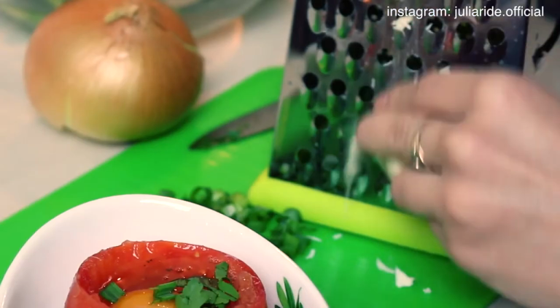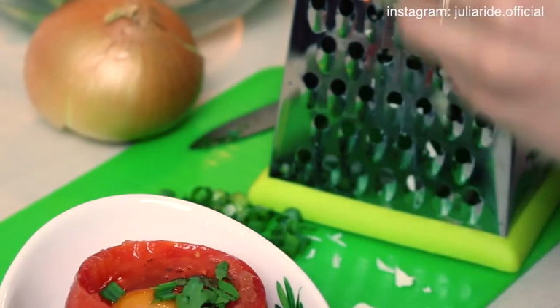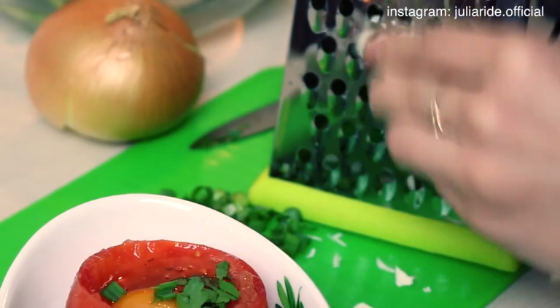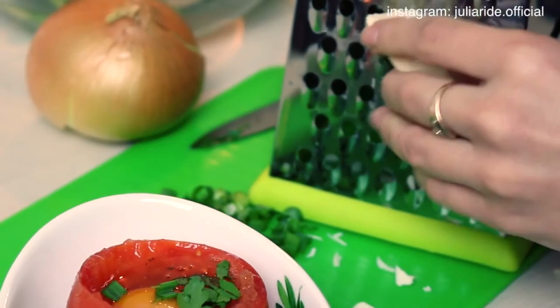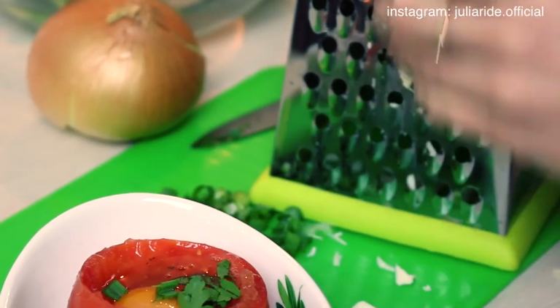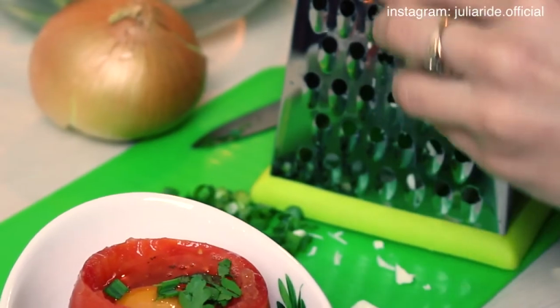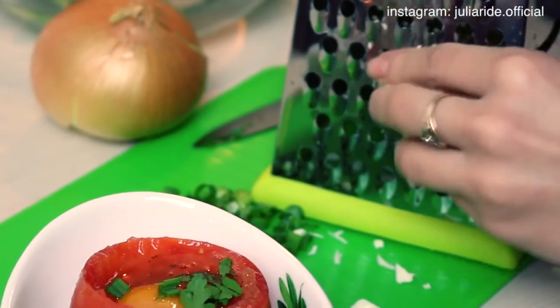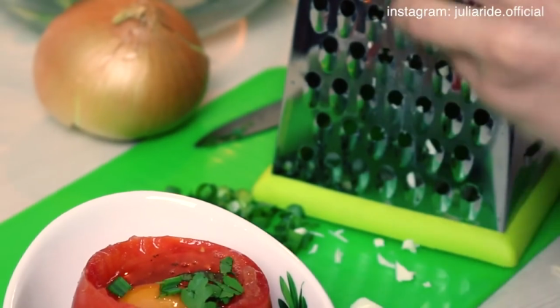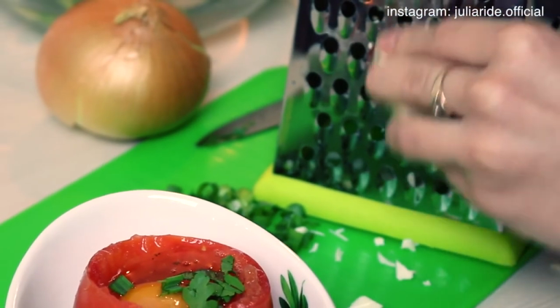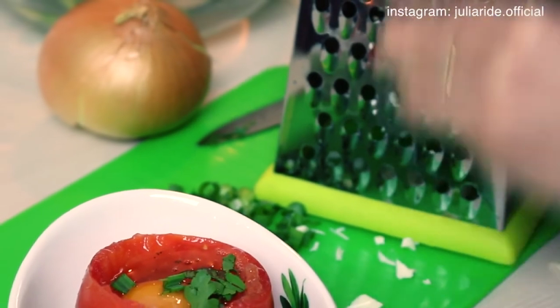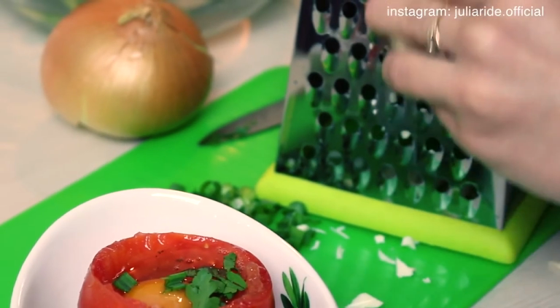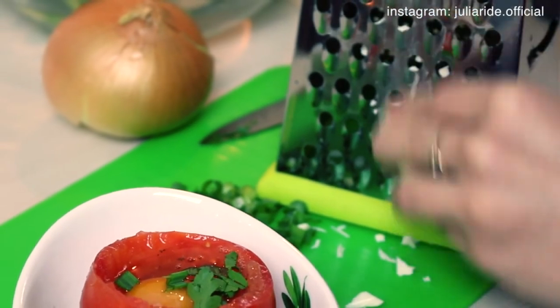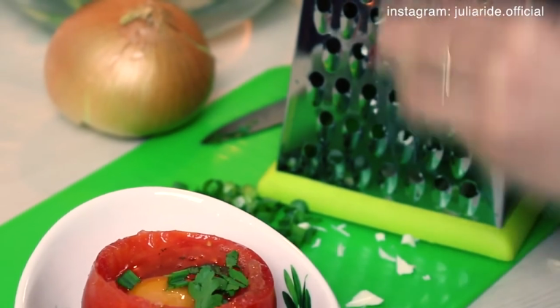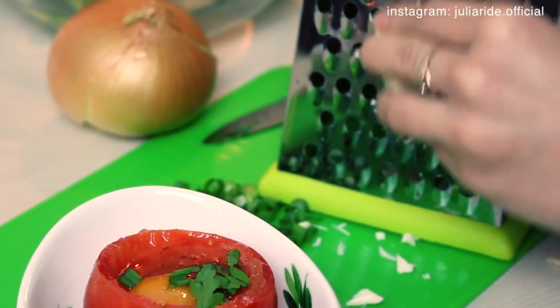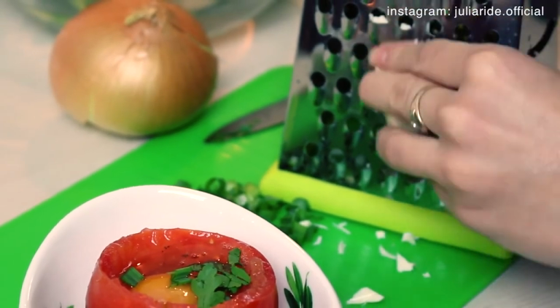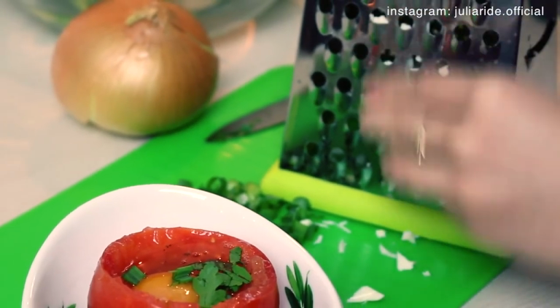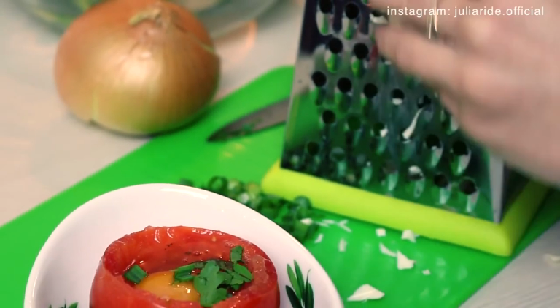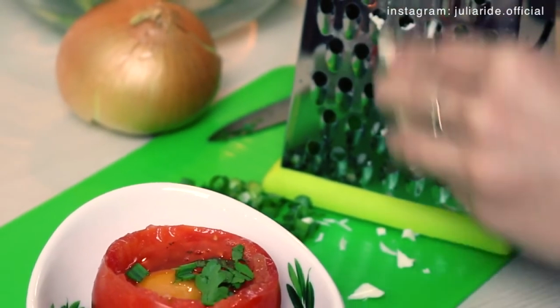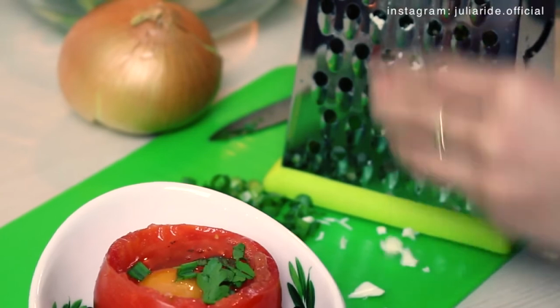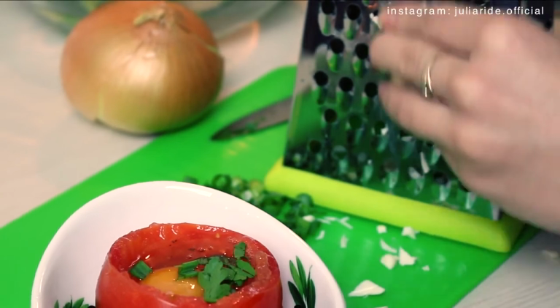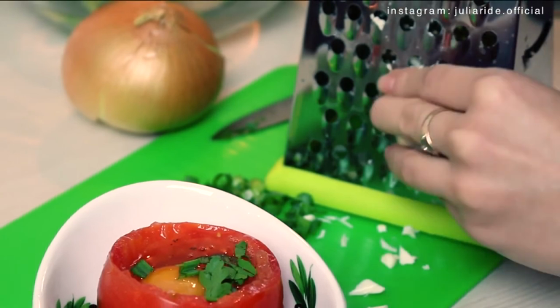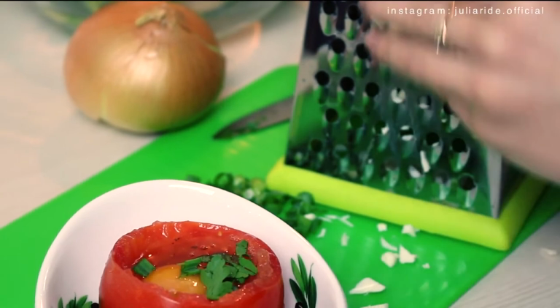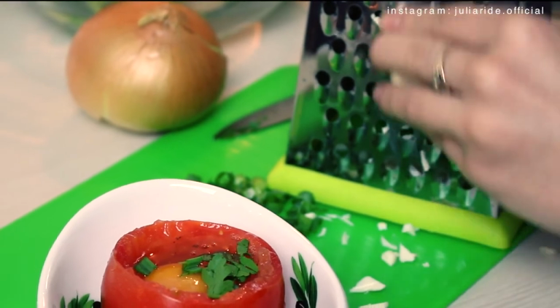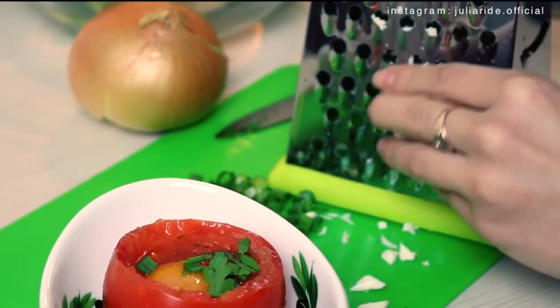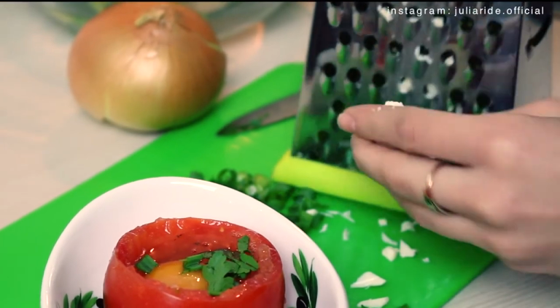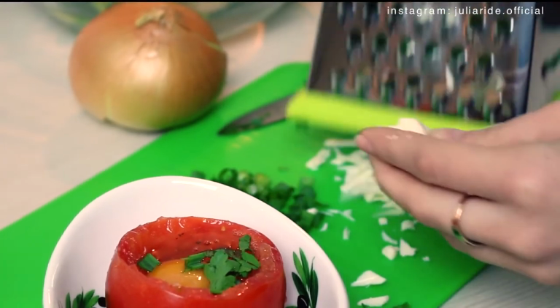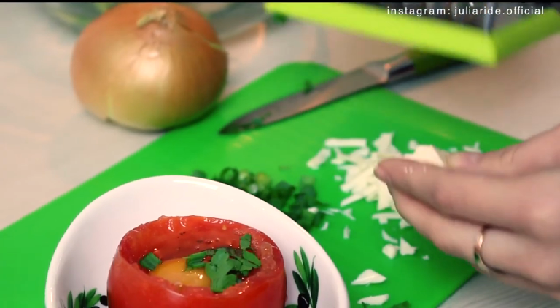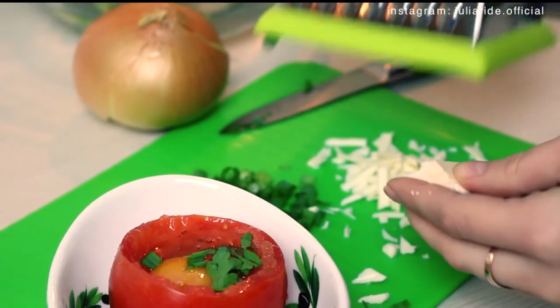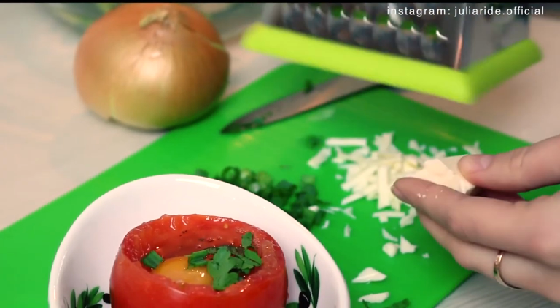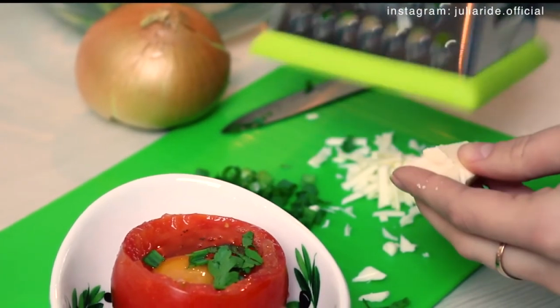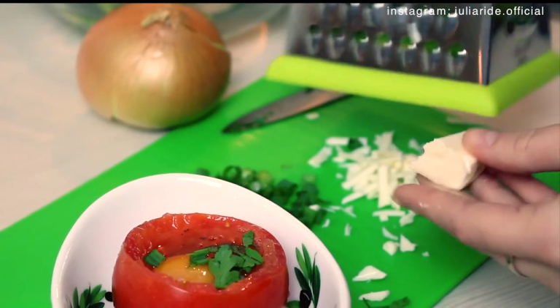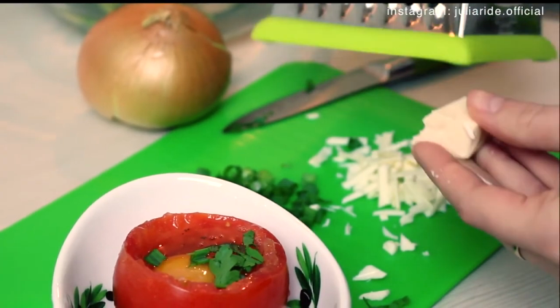I cannot imagine my breakfast without cheese, so I am going to shred some and place it on top of my meal.